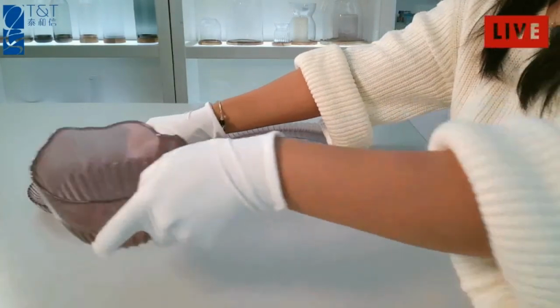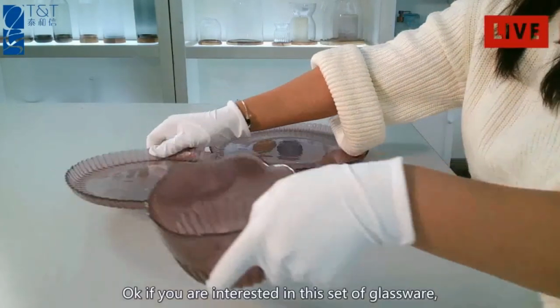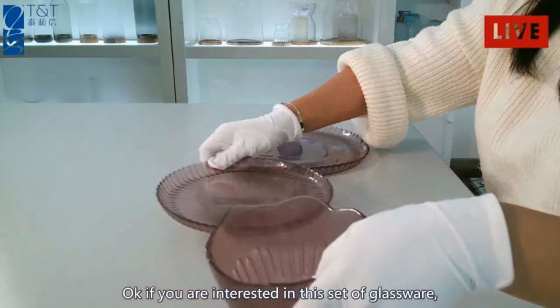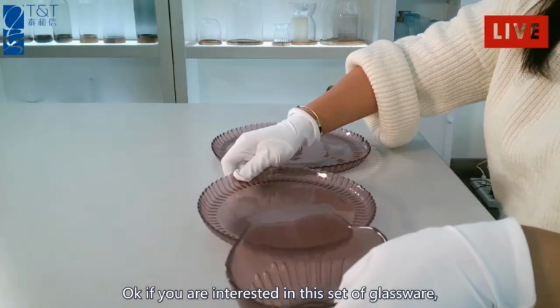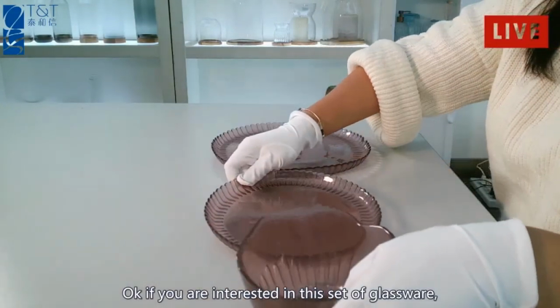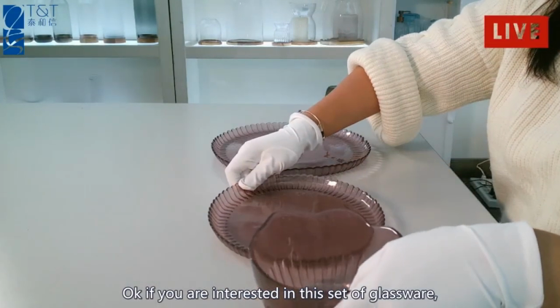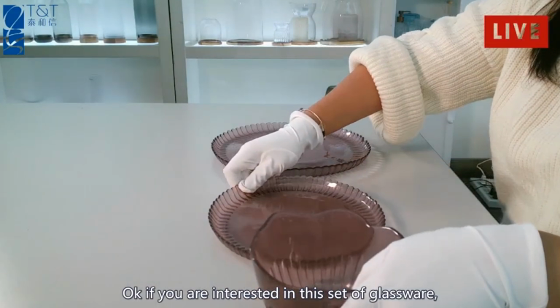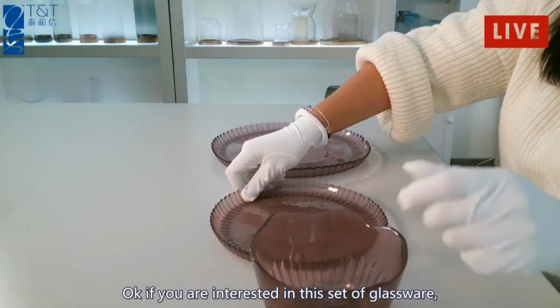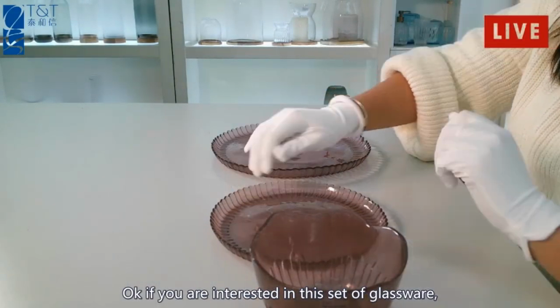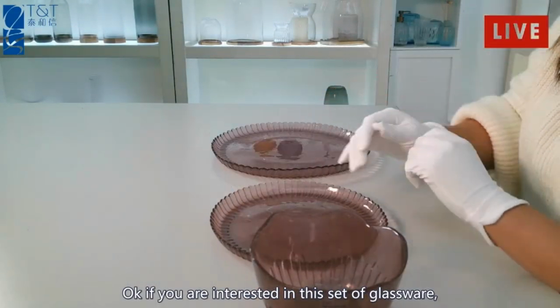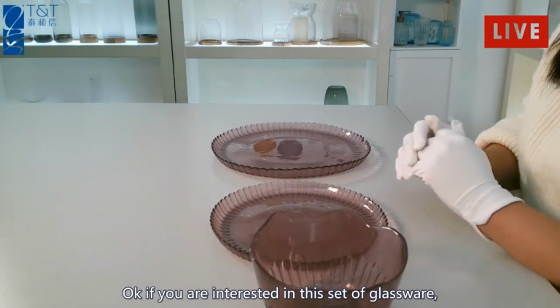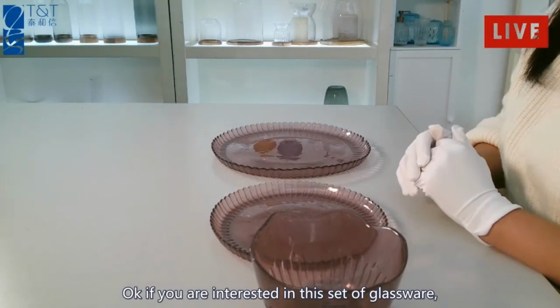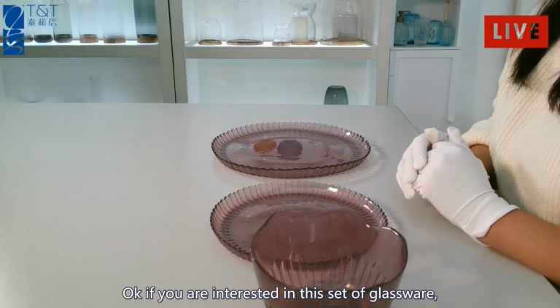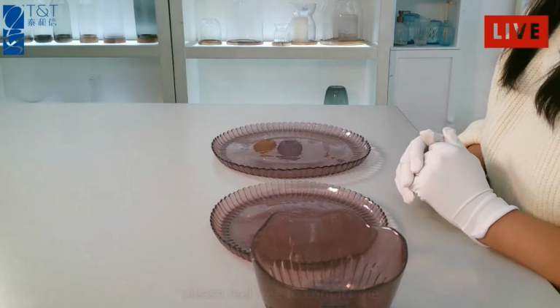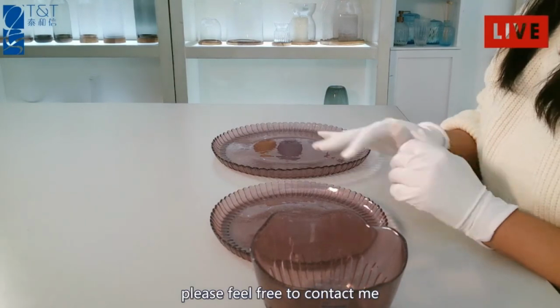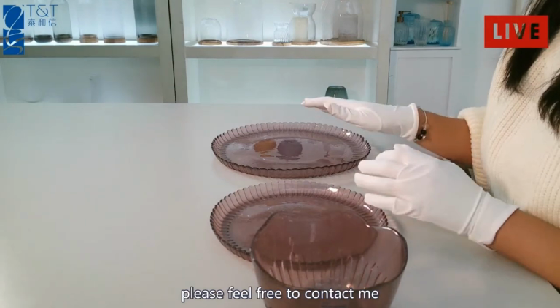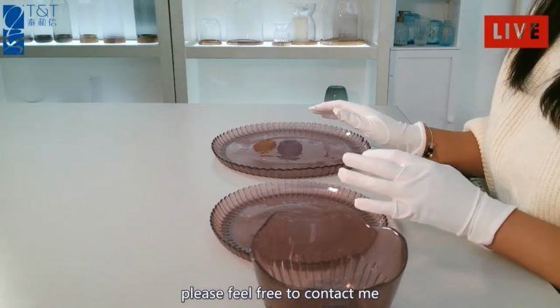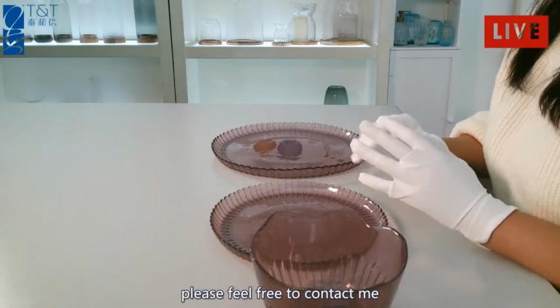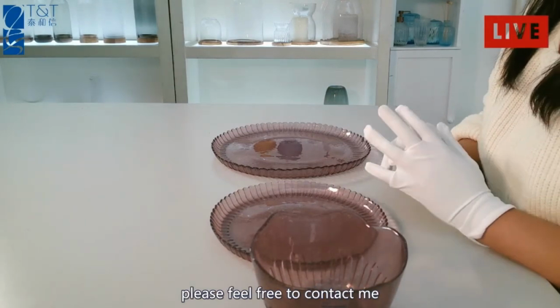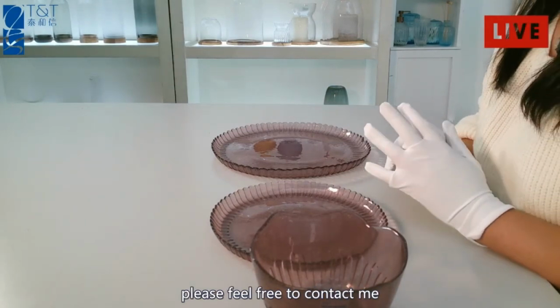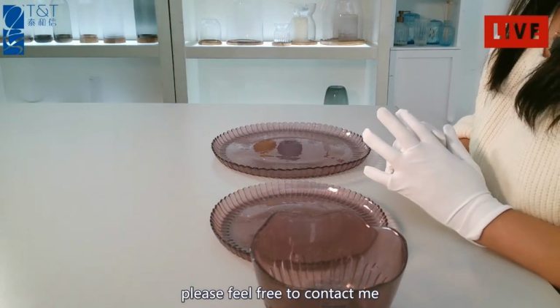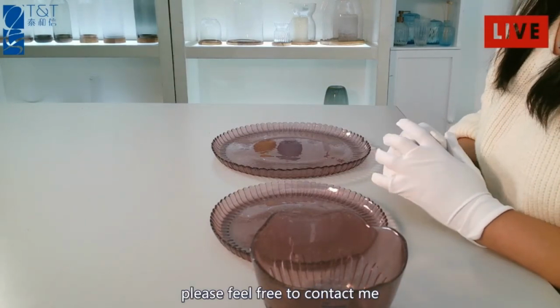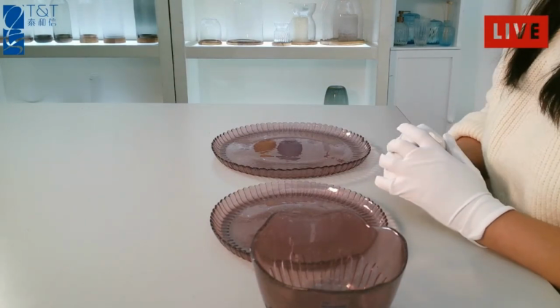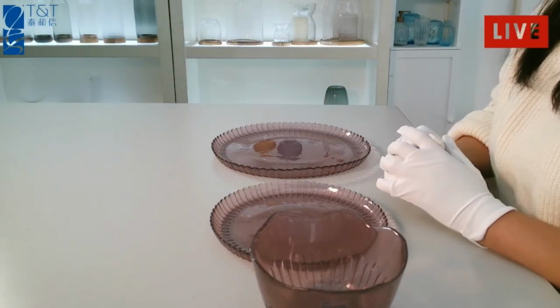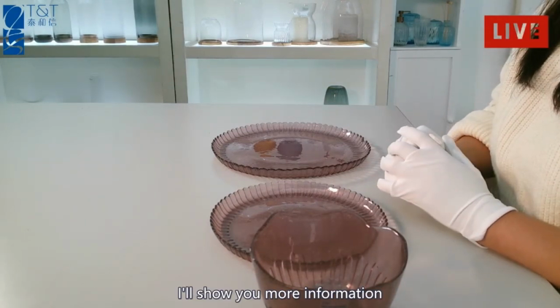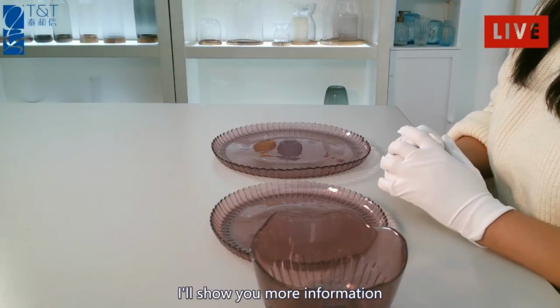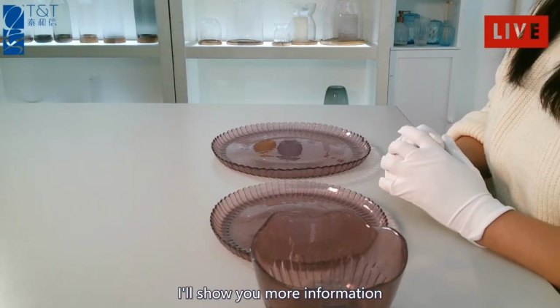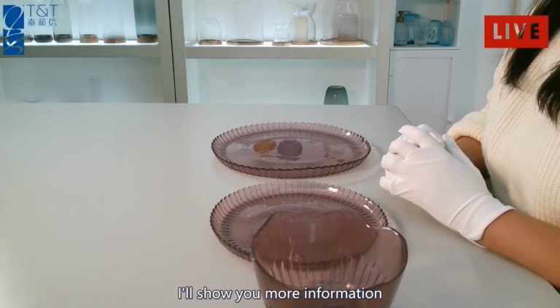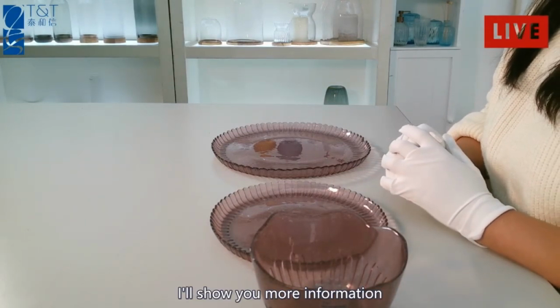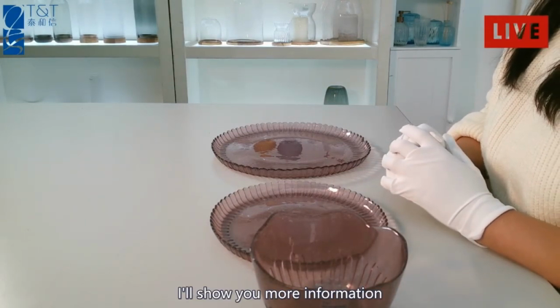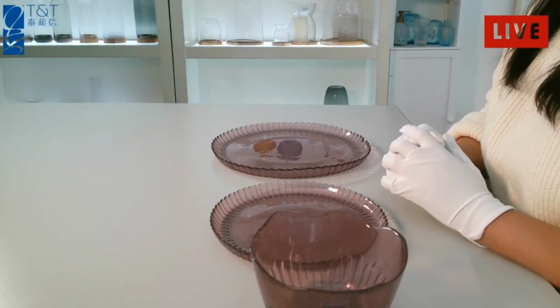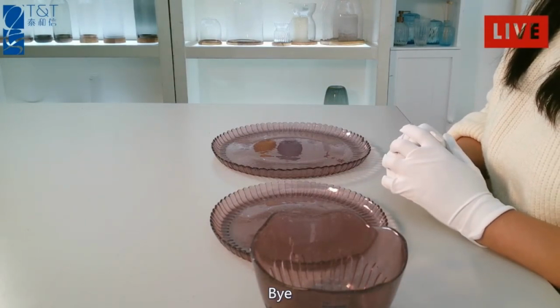Okay, if you are interested in this set of glassware, please feel free to contact me. I will show you more information. Bye.